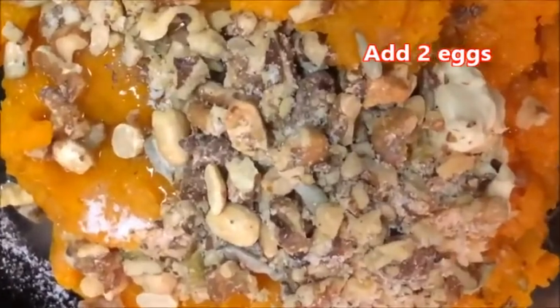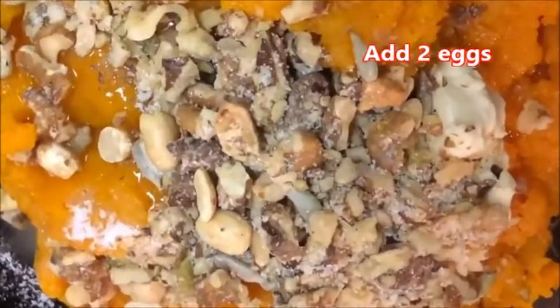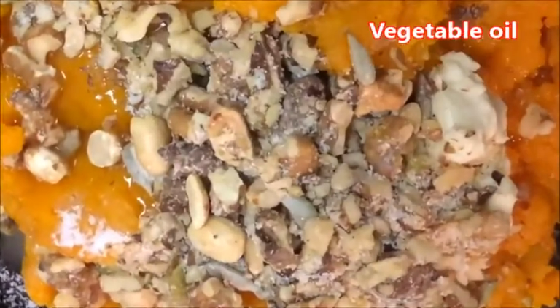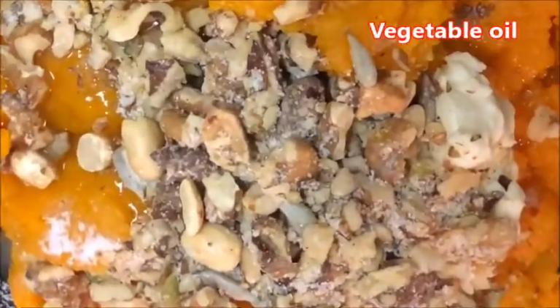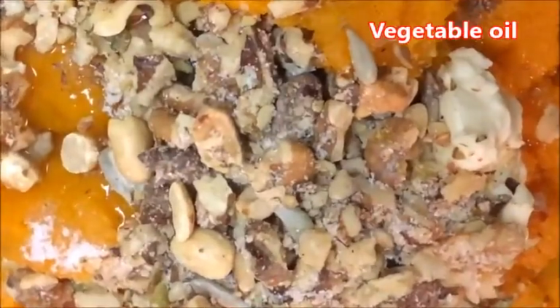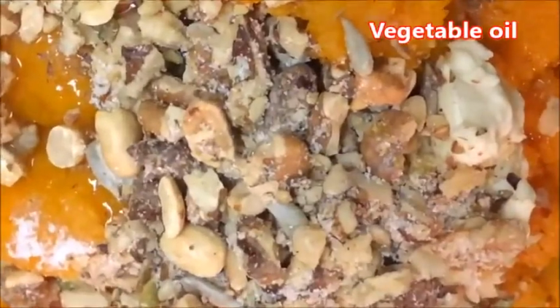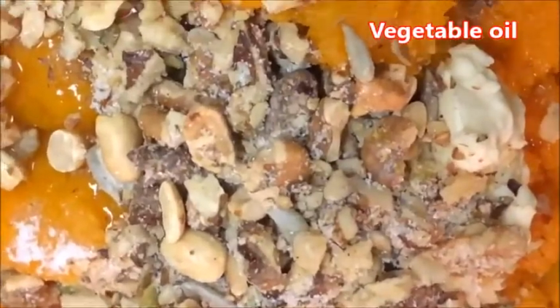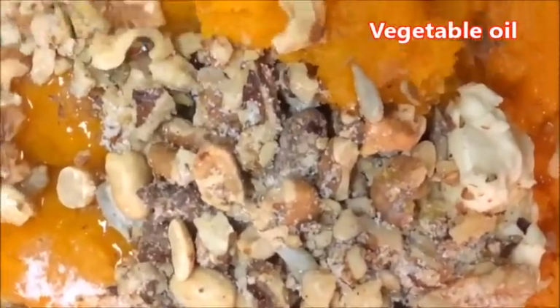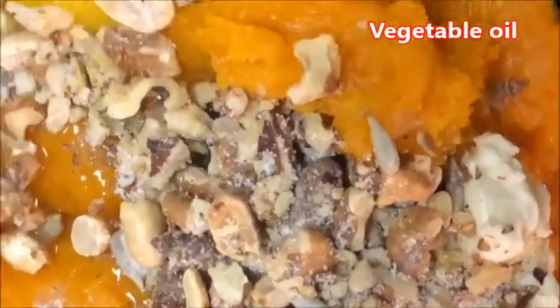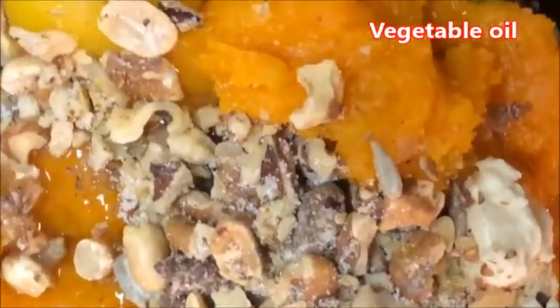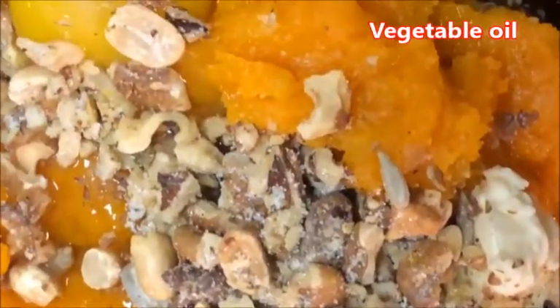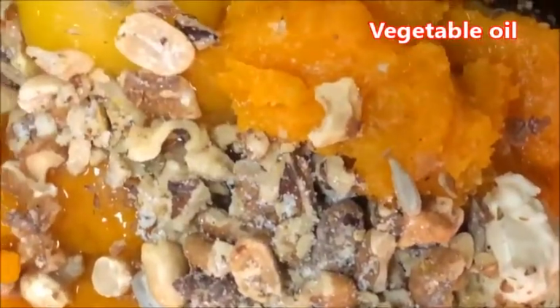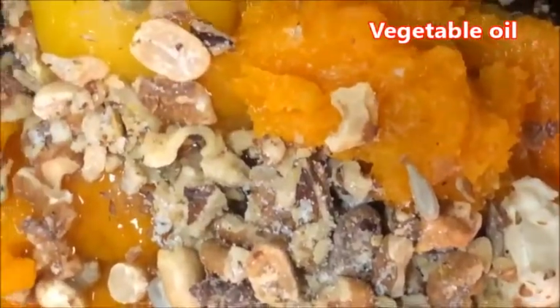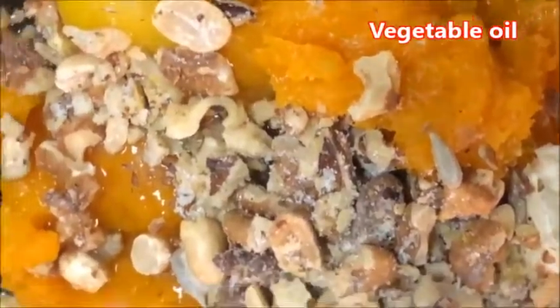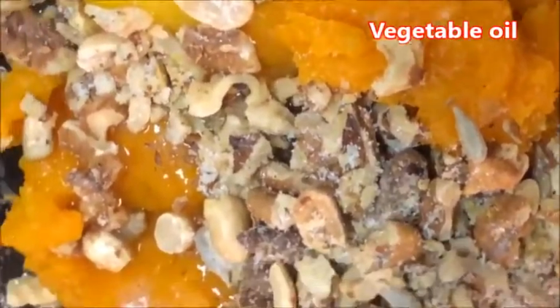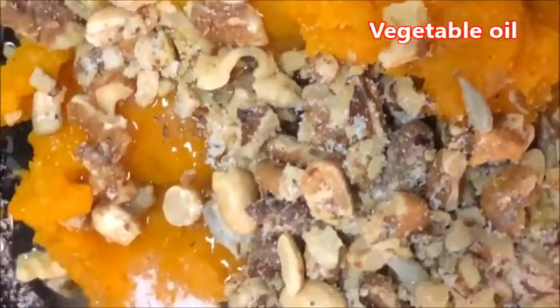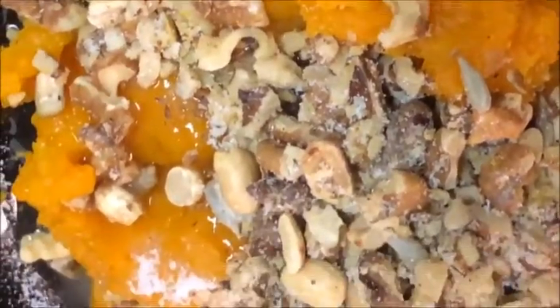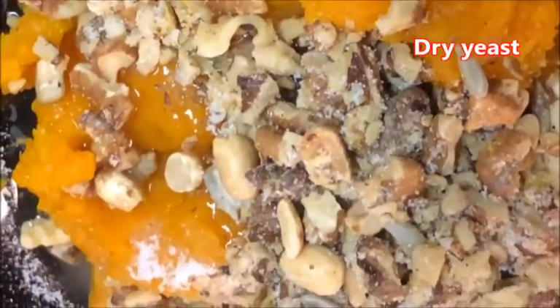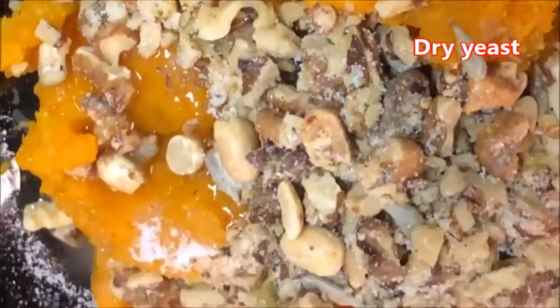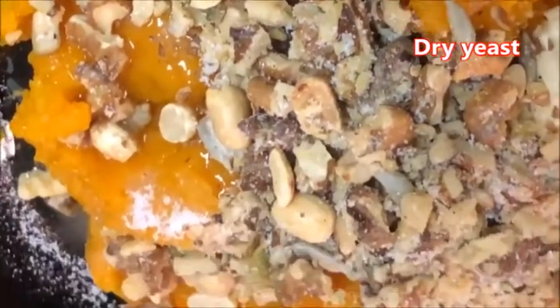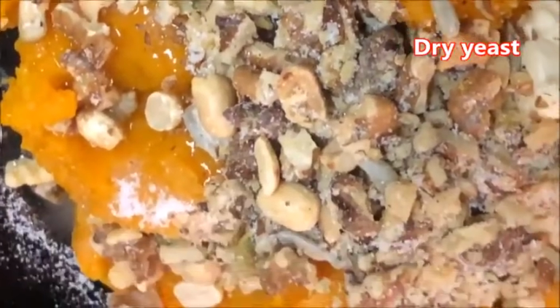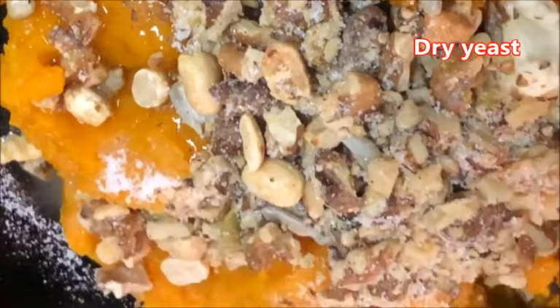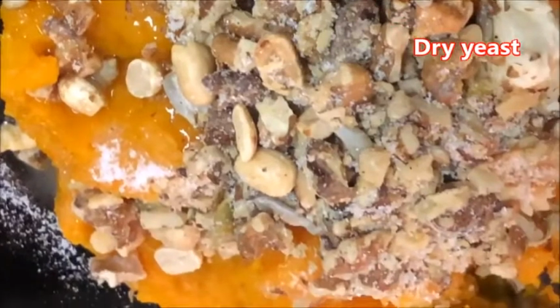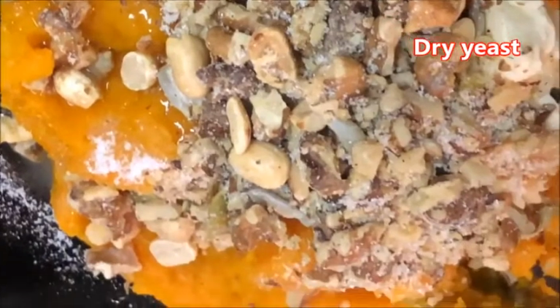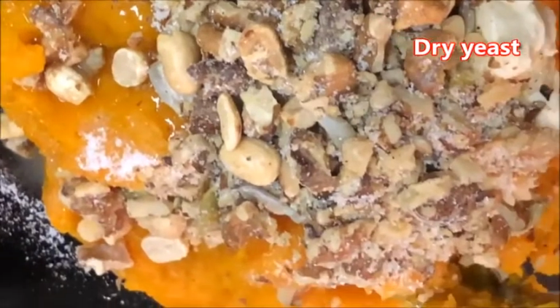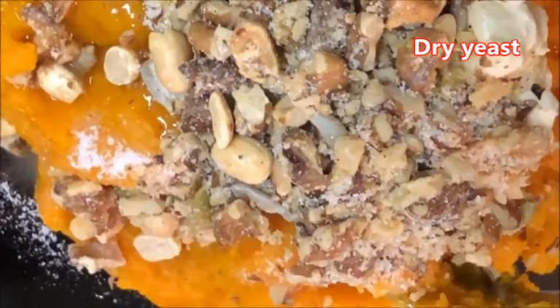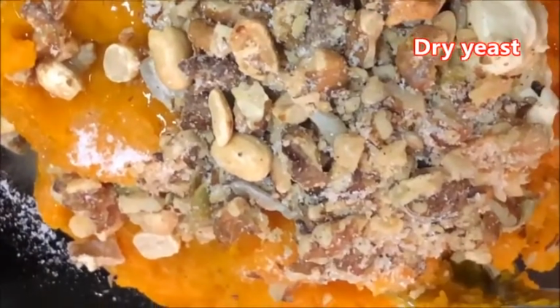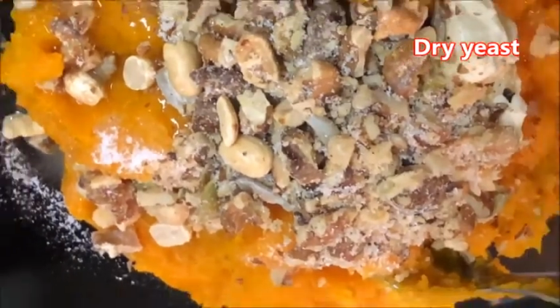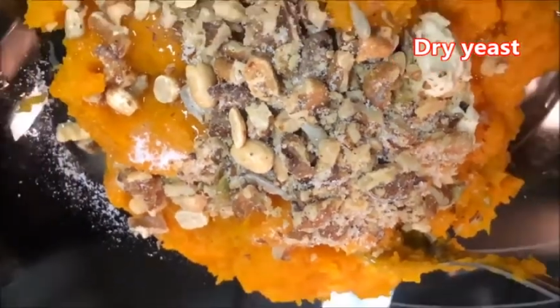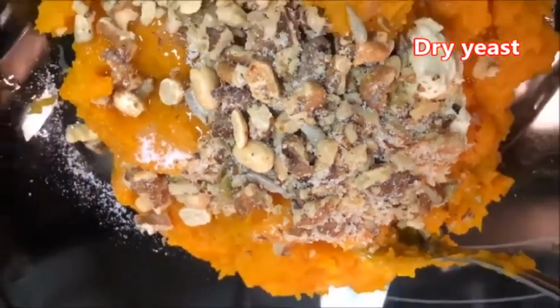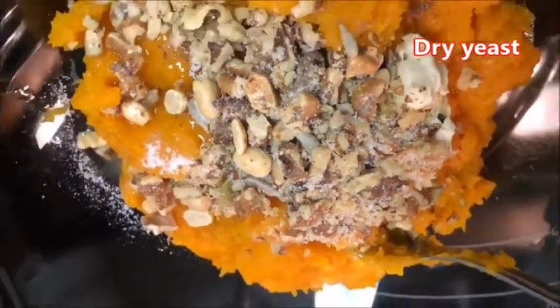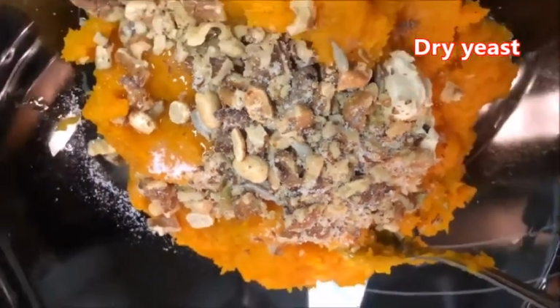After thoroughly mashing the squash, you add two eggs, a little bit of vegetable oil, and one package of dry active yeast.